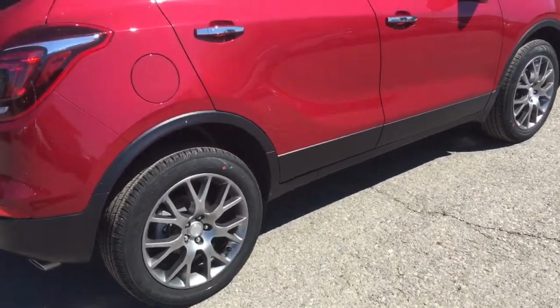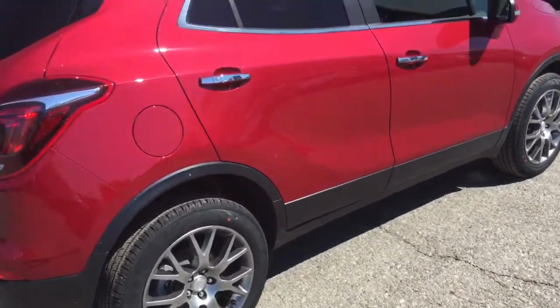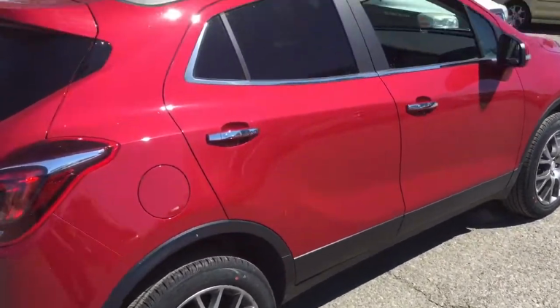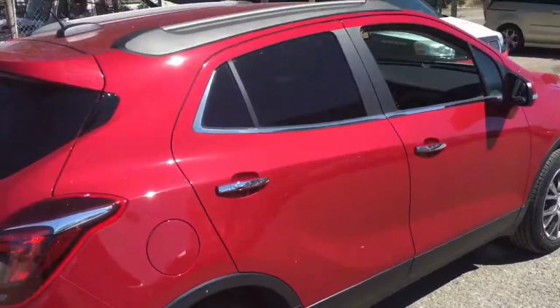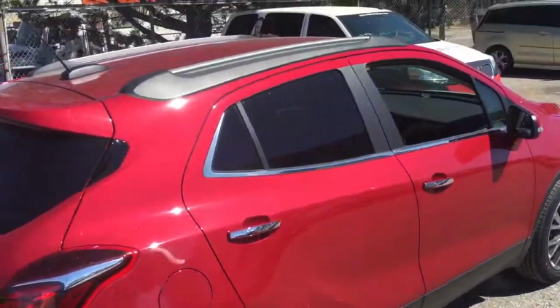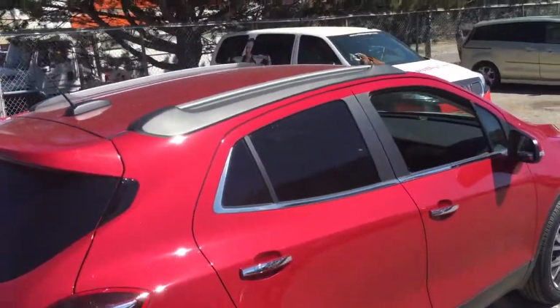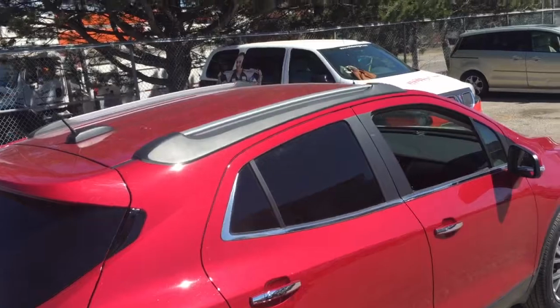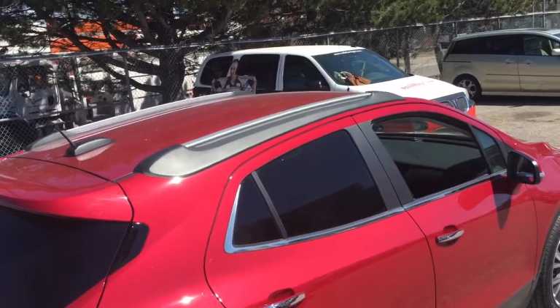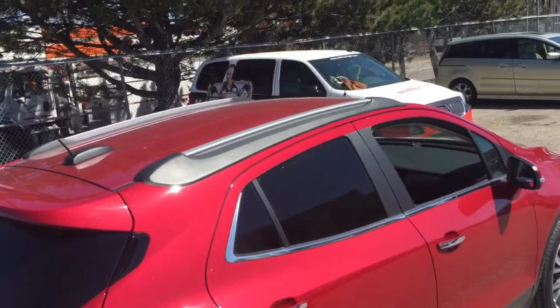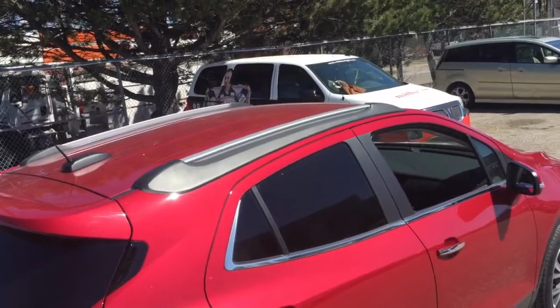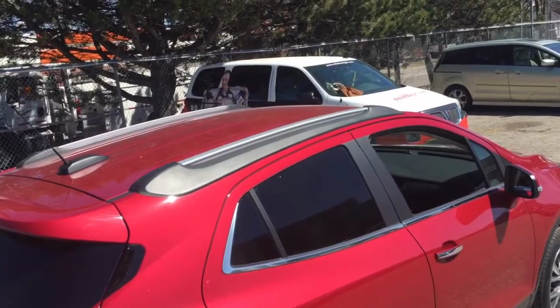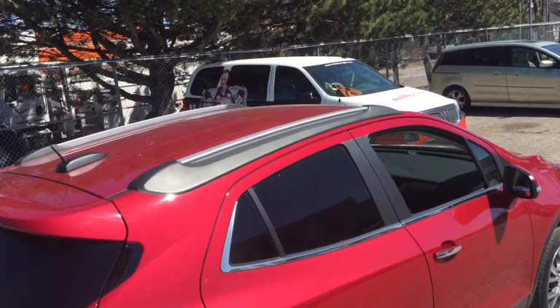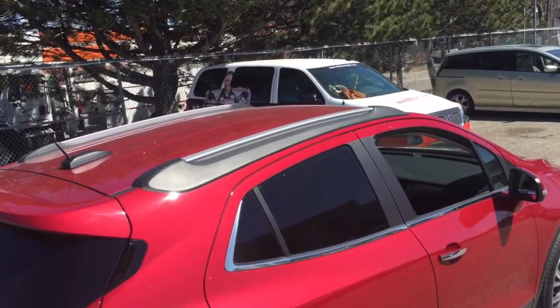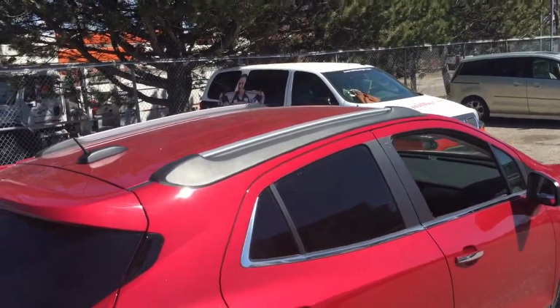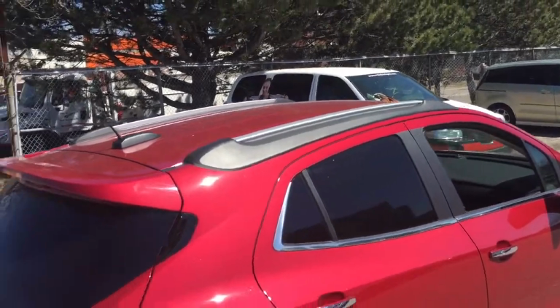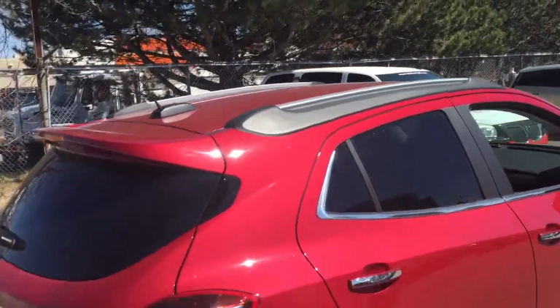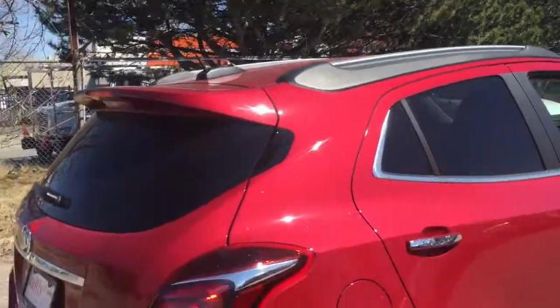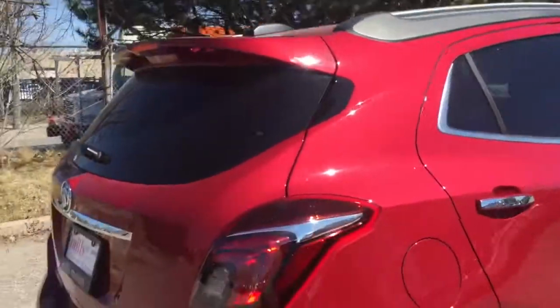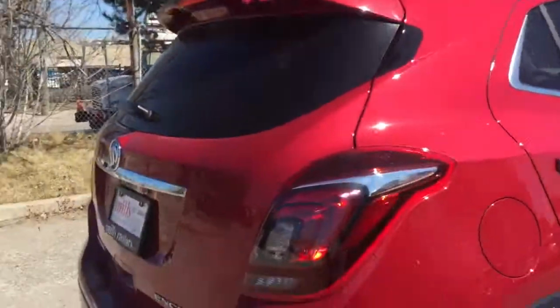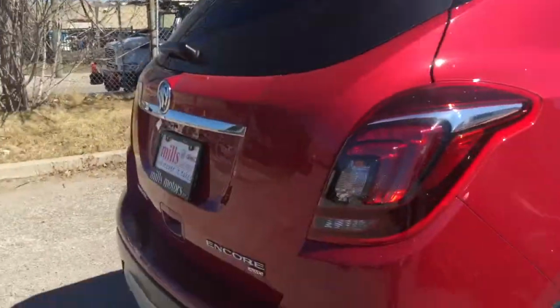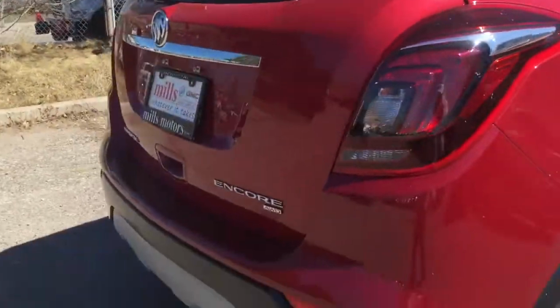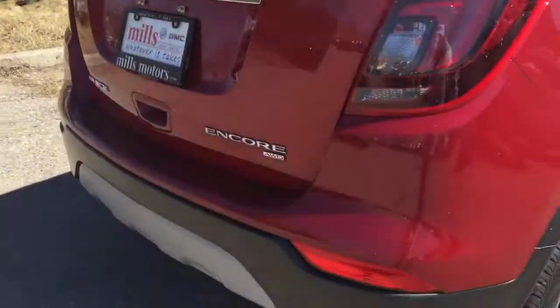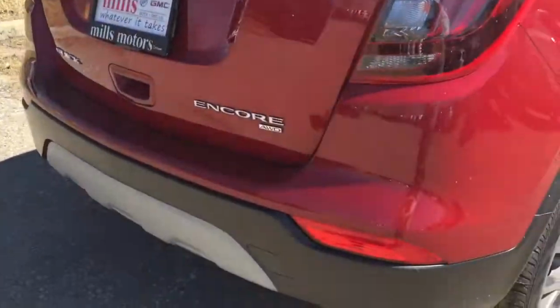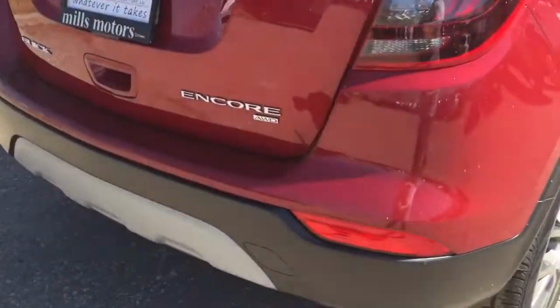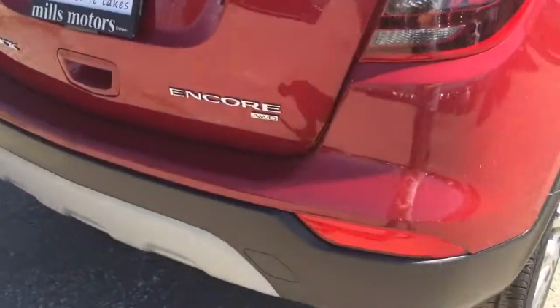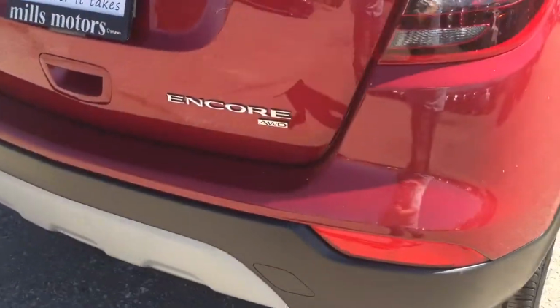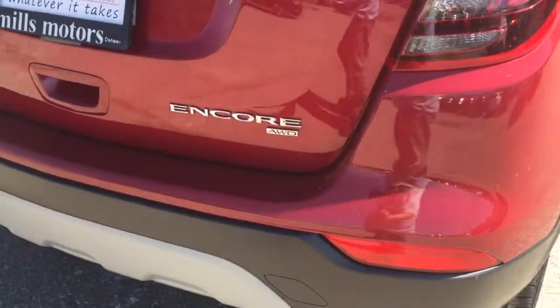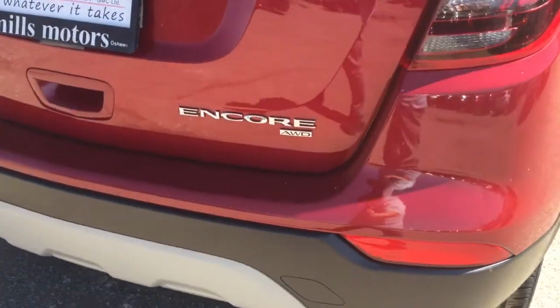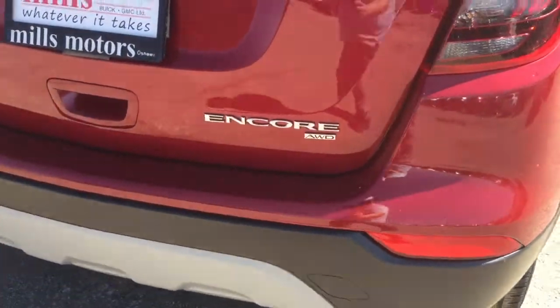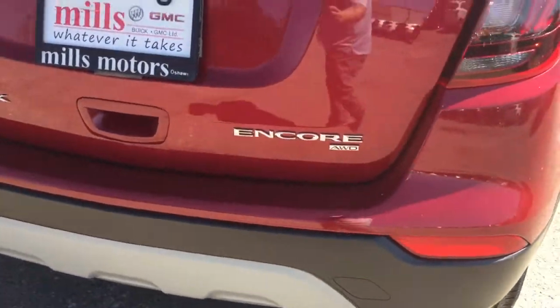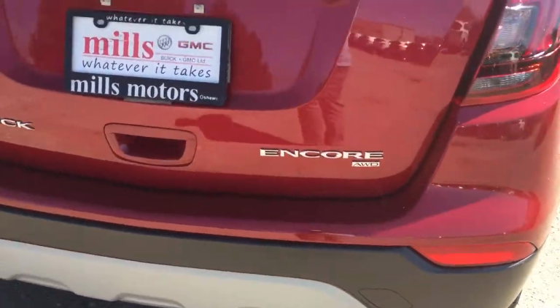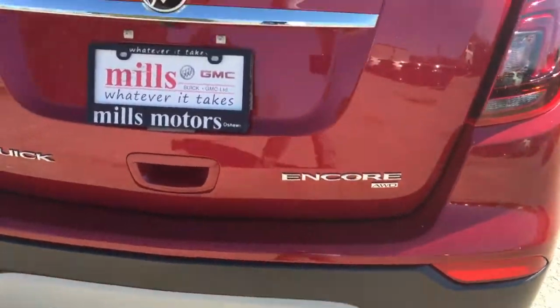Take a look at the roof rails above and the all-wheel drive badging on the right-hand side.